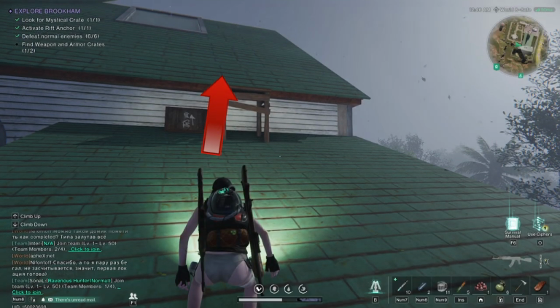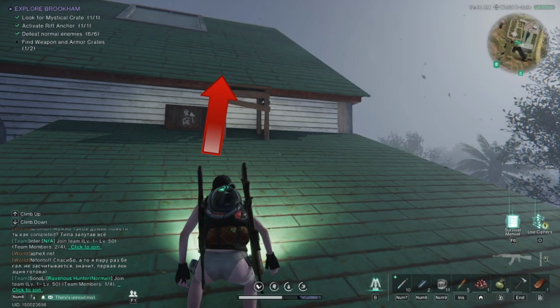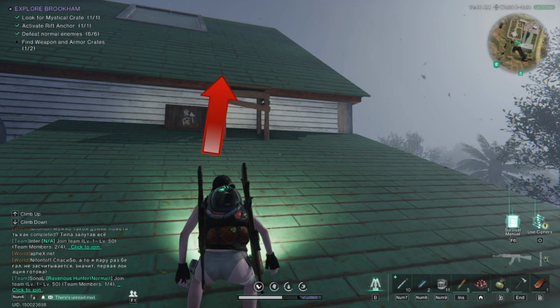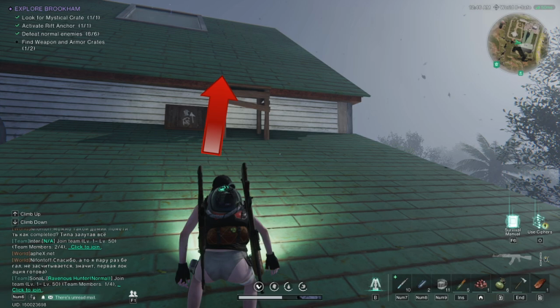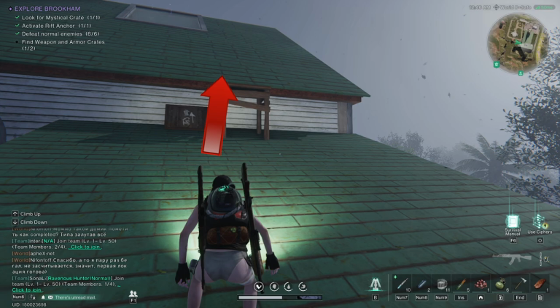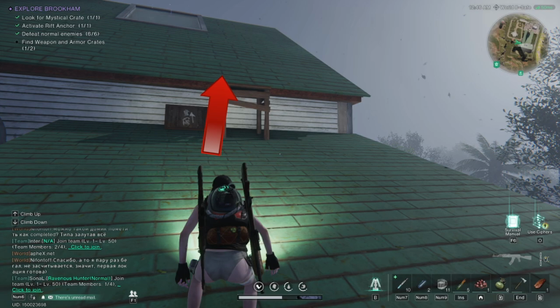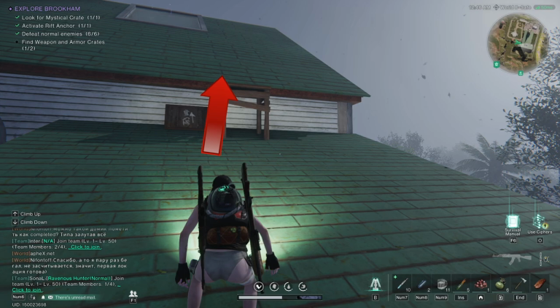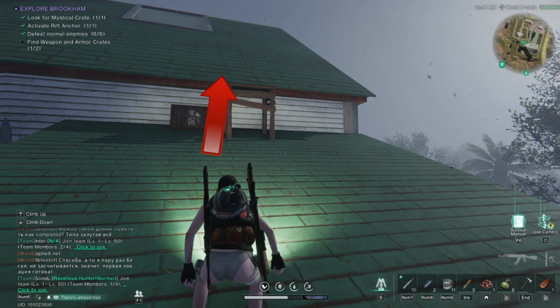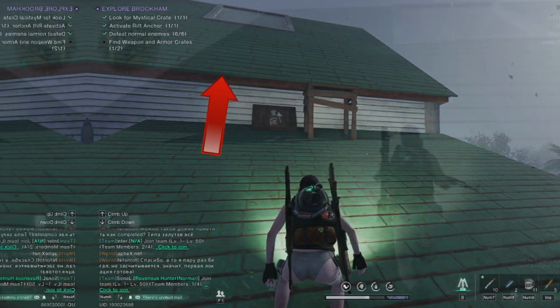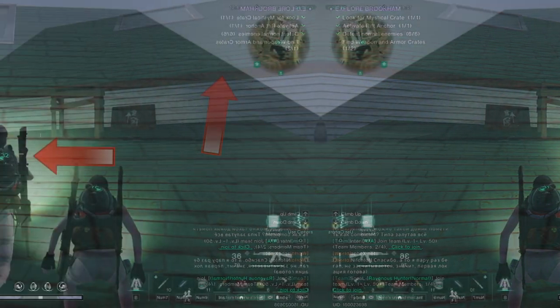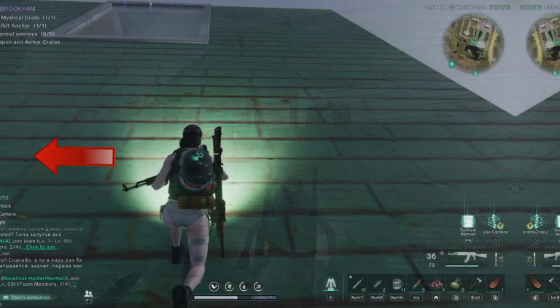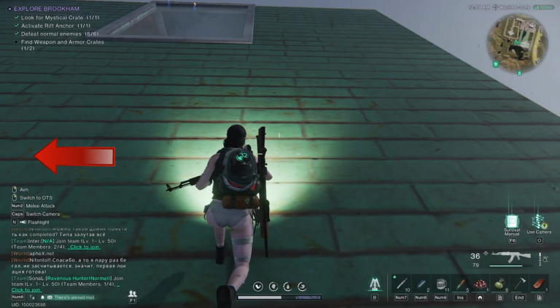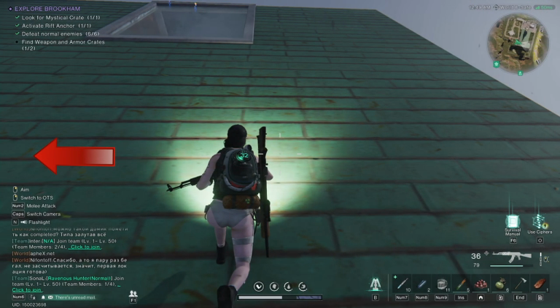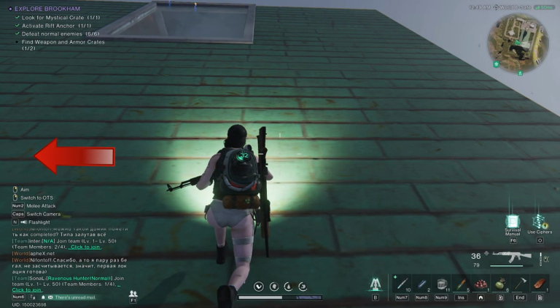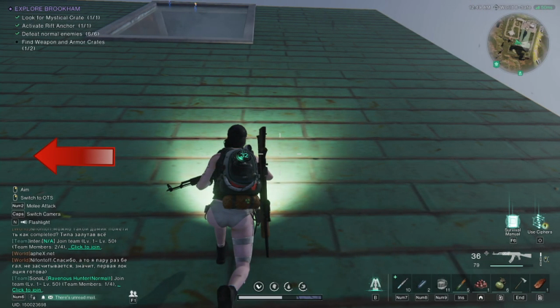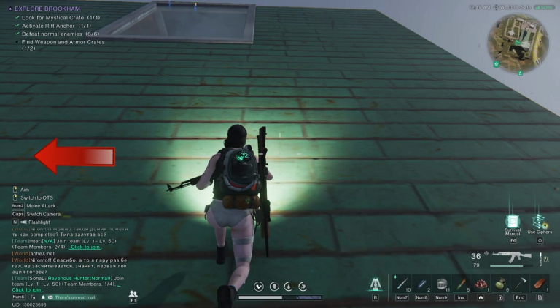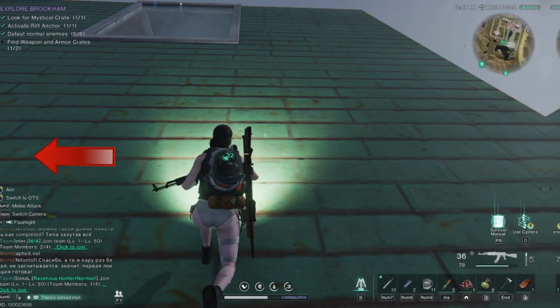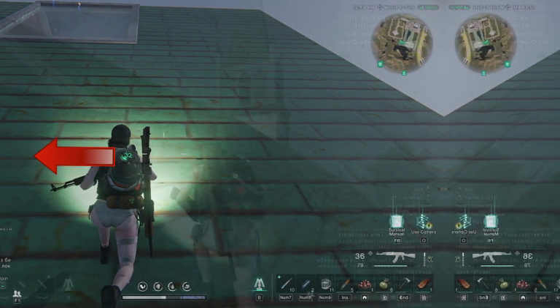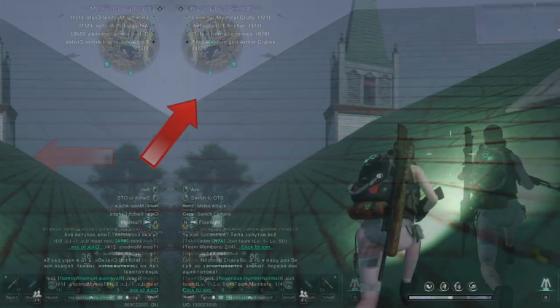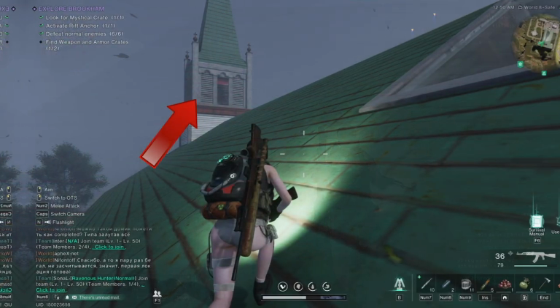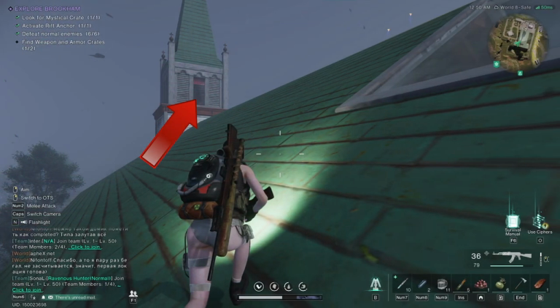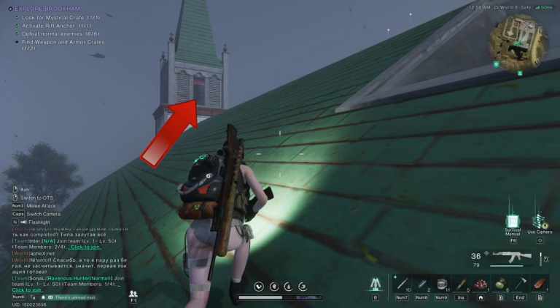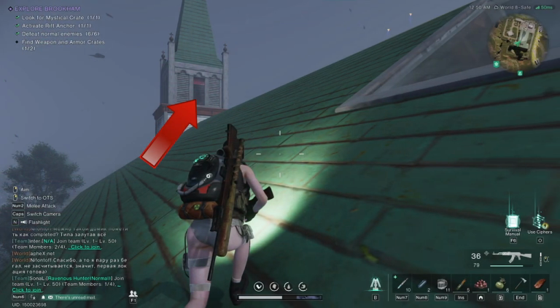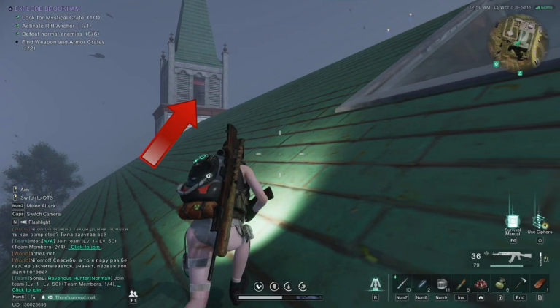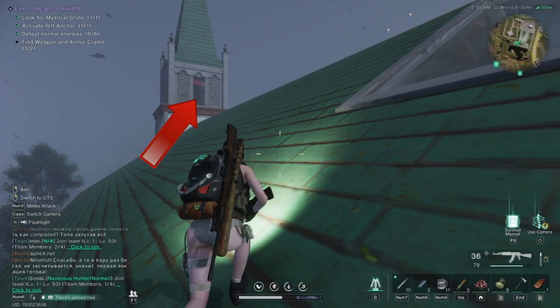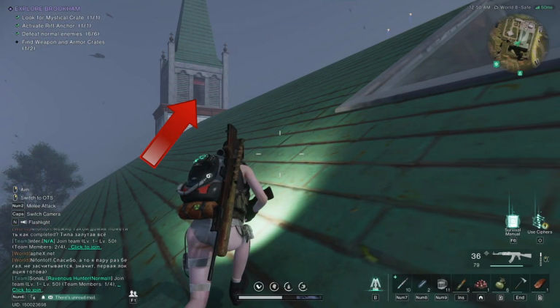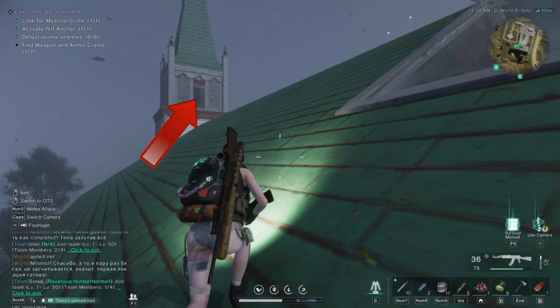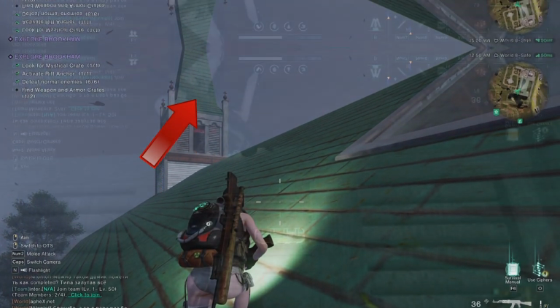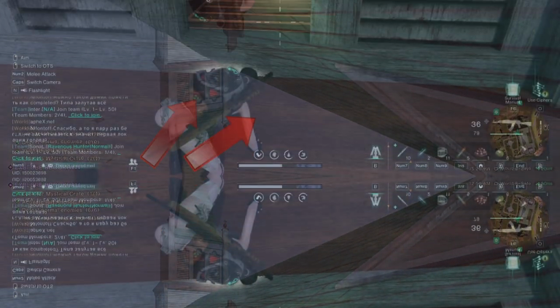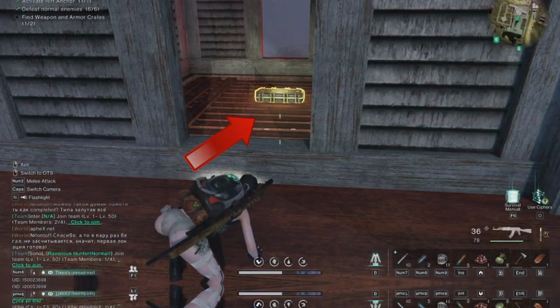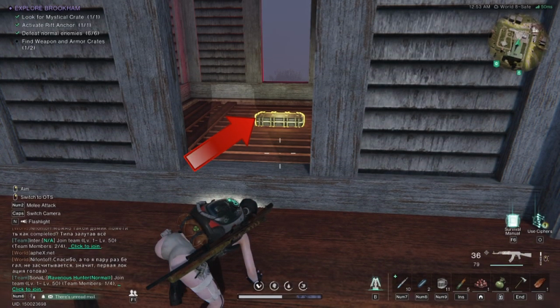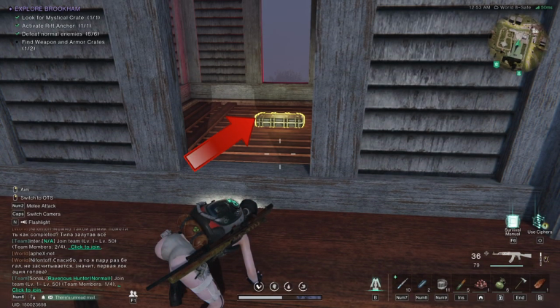Head up to the next roof. Turn left. Go up to the tower. Pick up the crate.